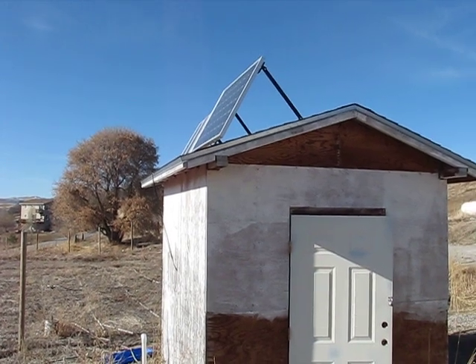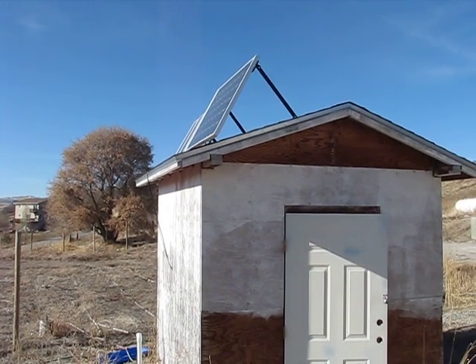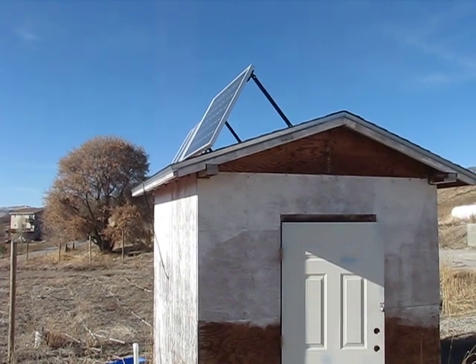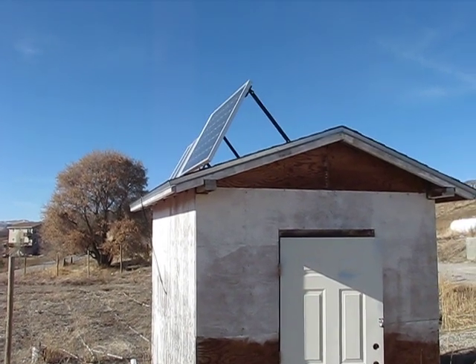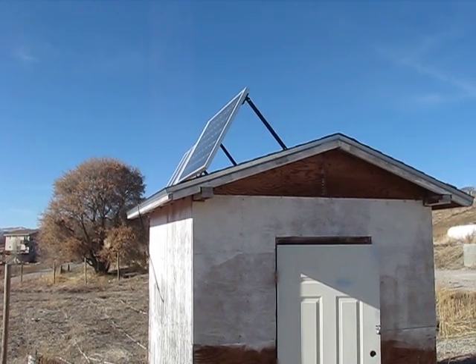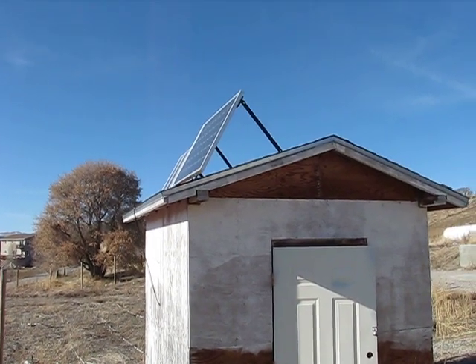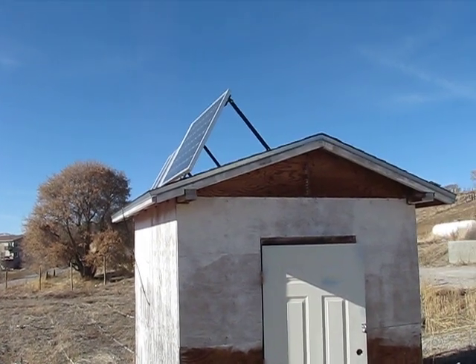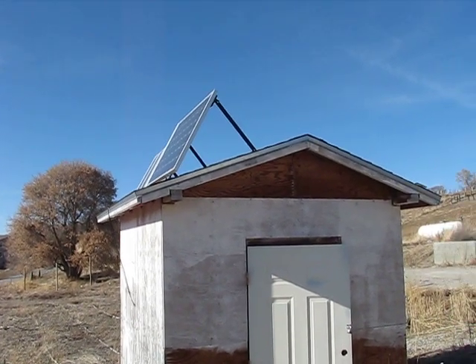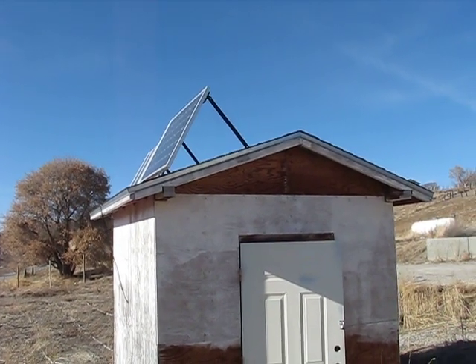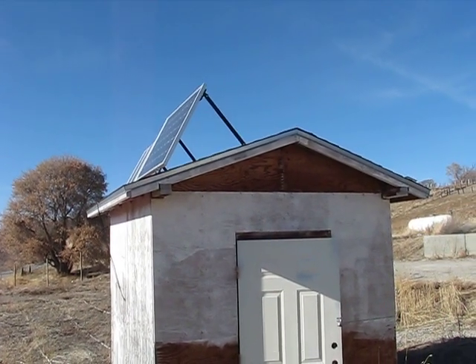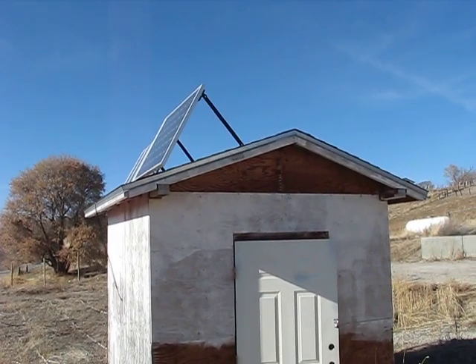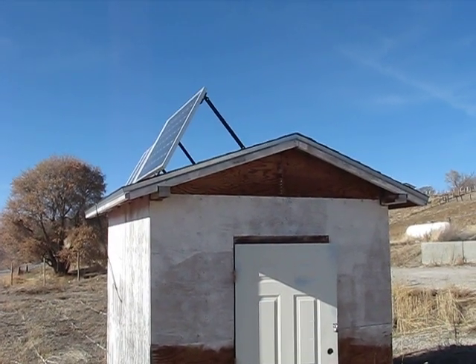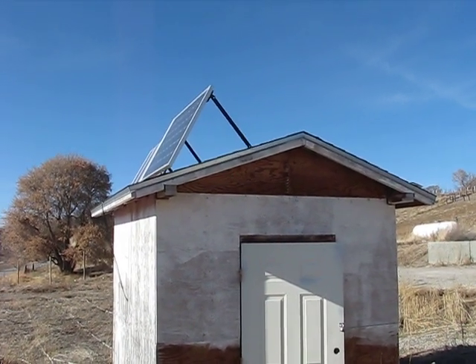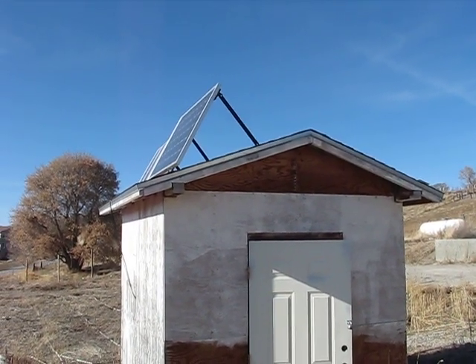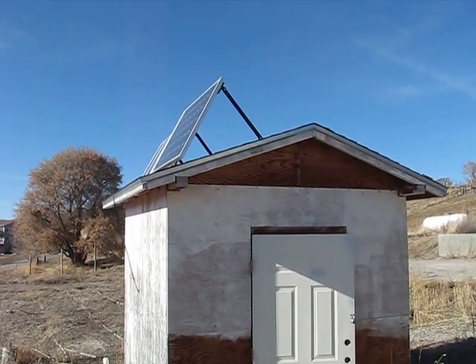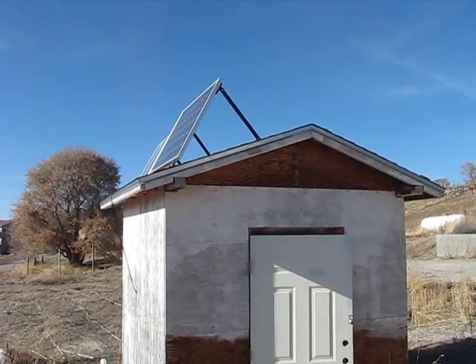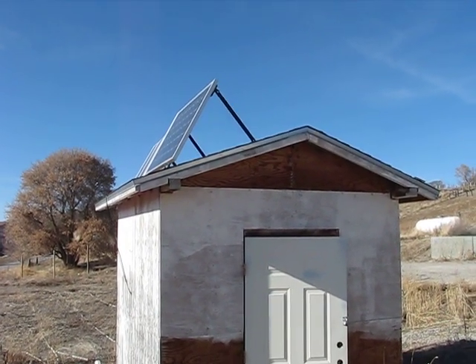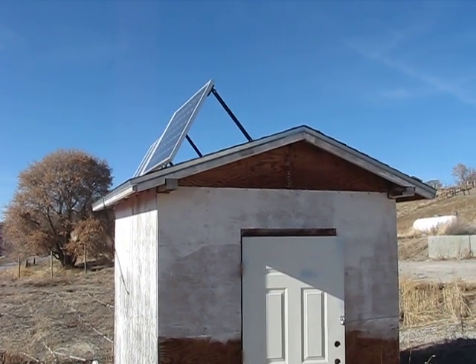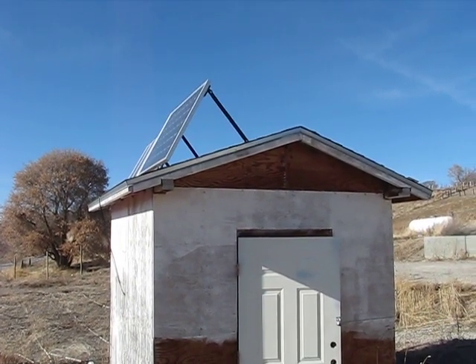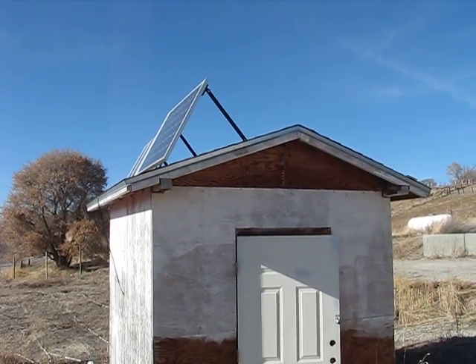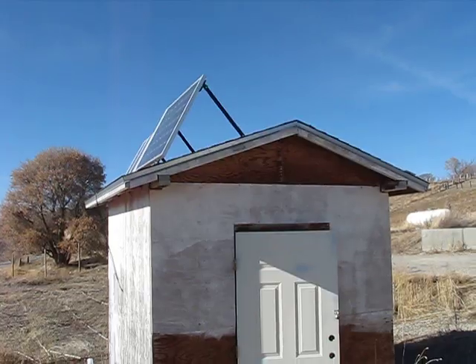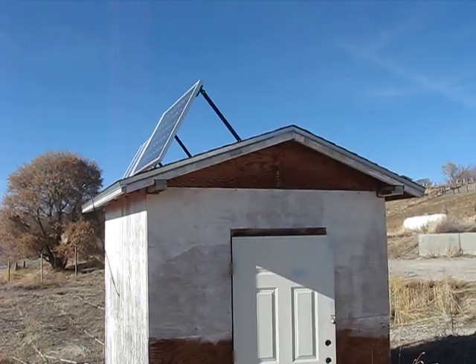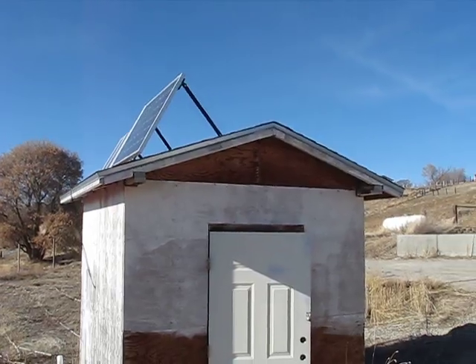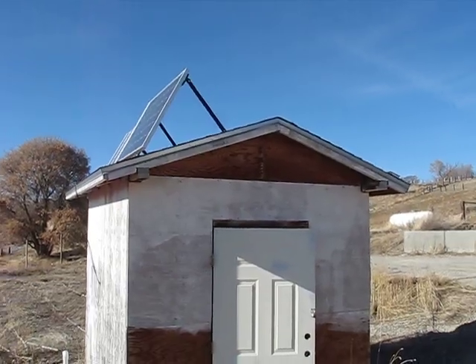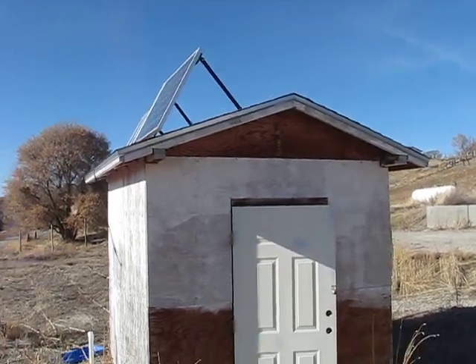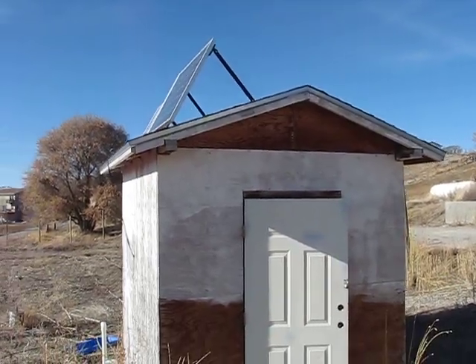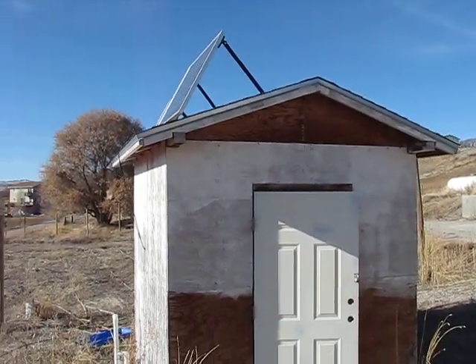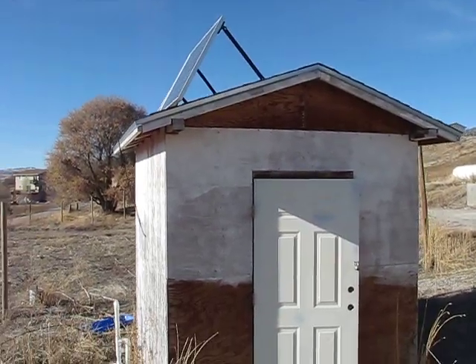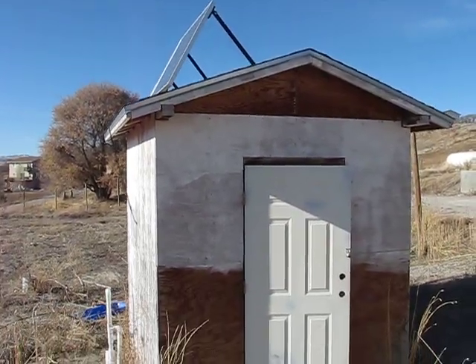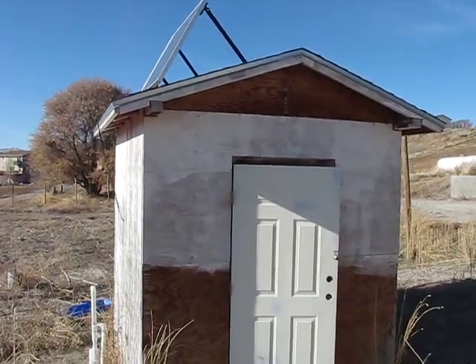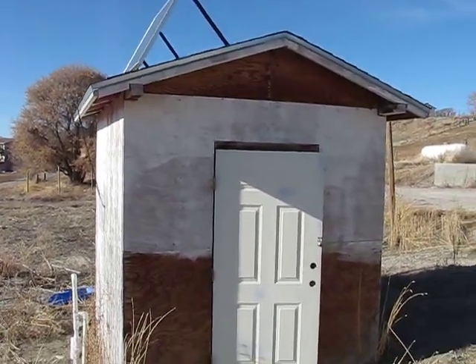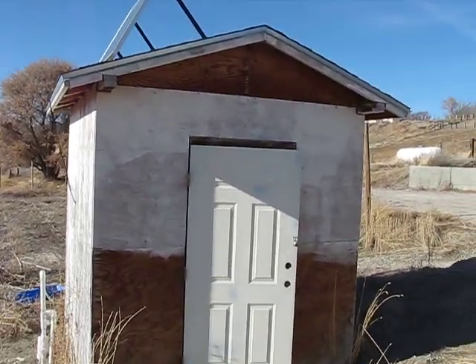During the summertime, I'll take those braces out and bolt it directly down on the roof to get more sun.